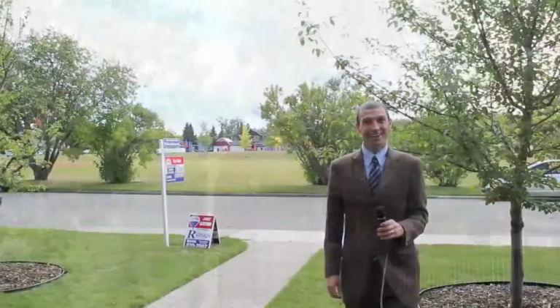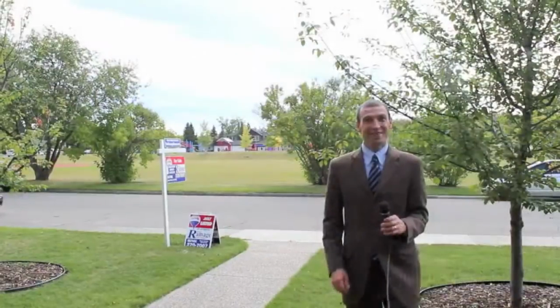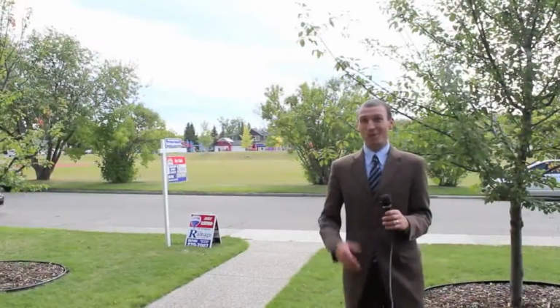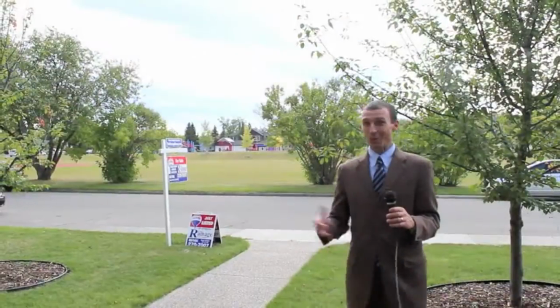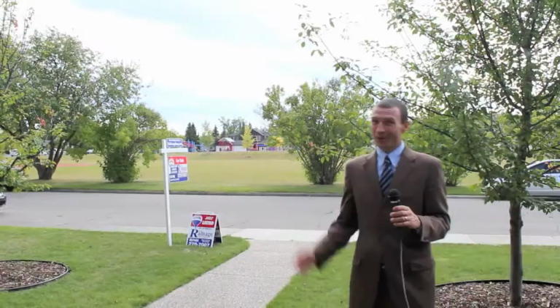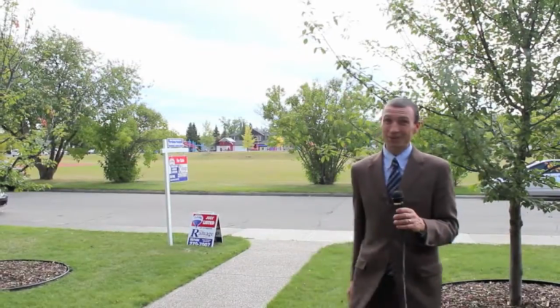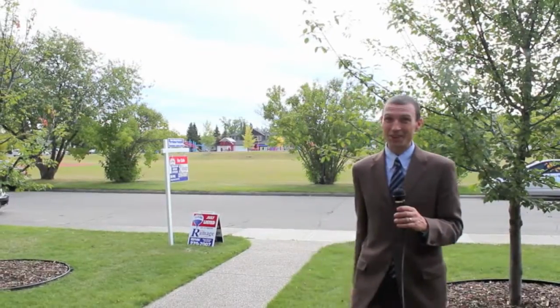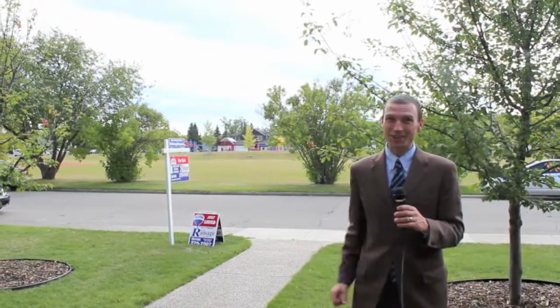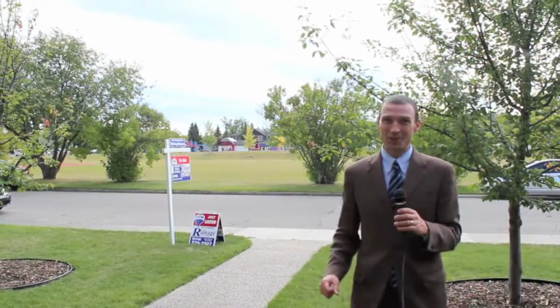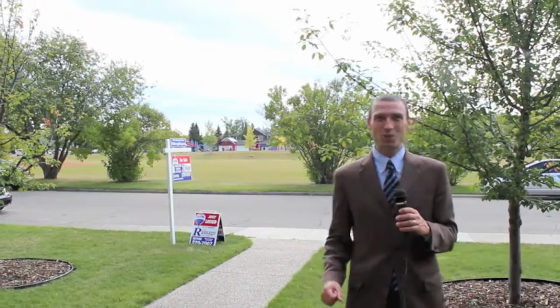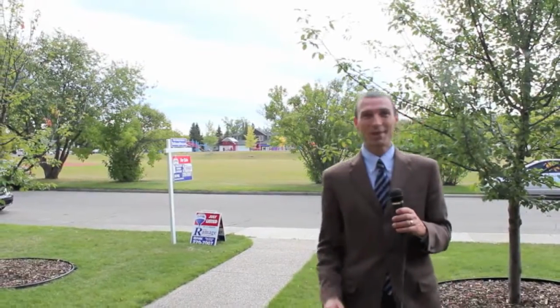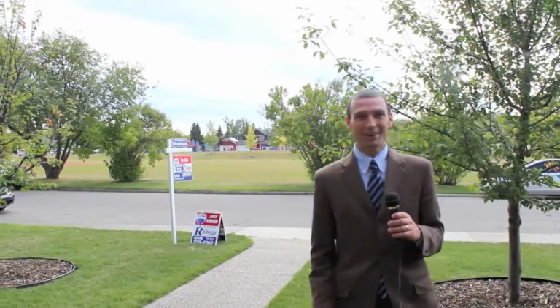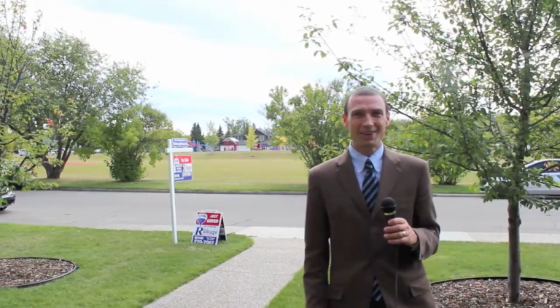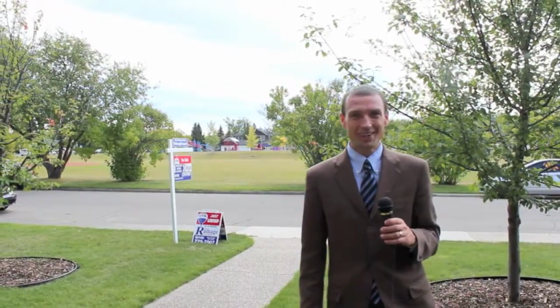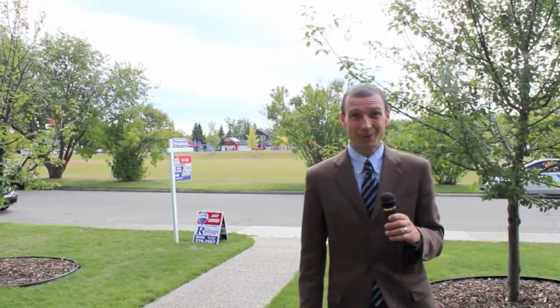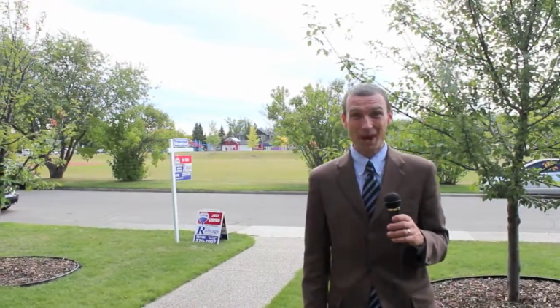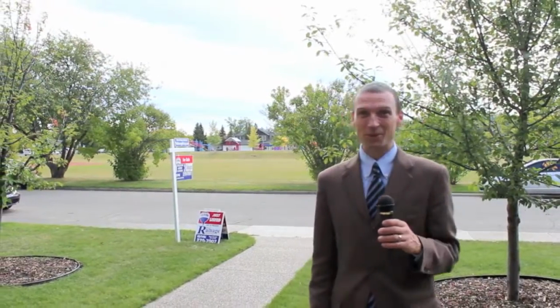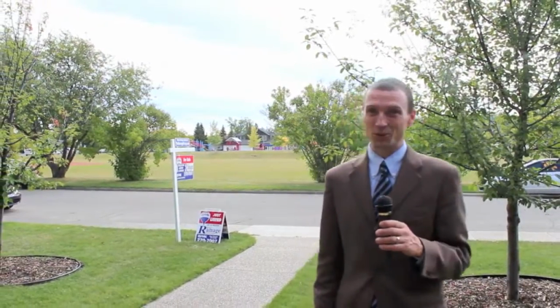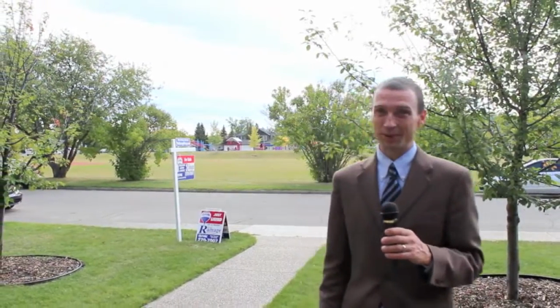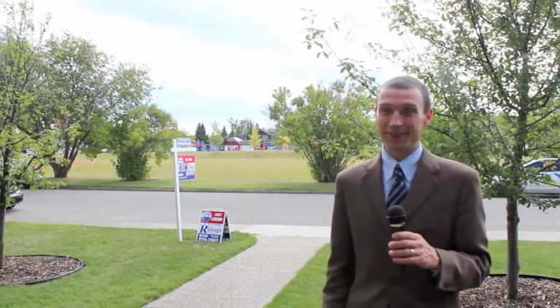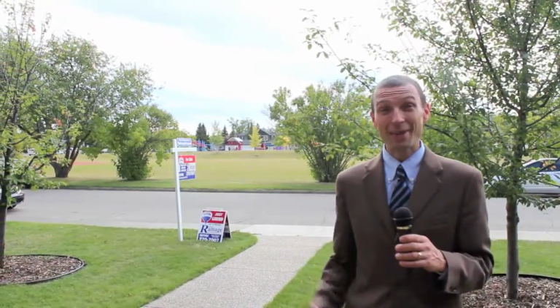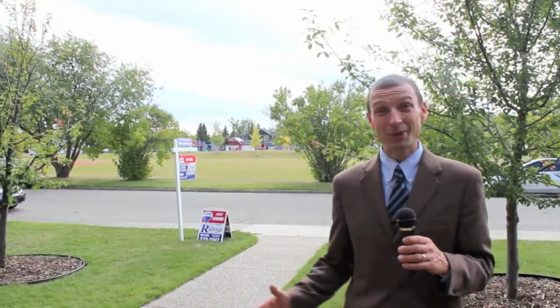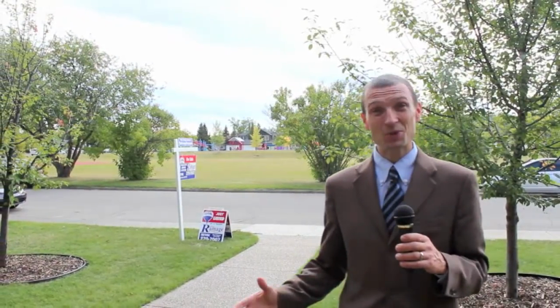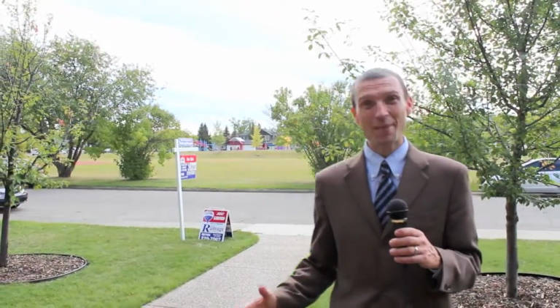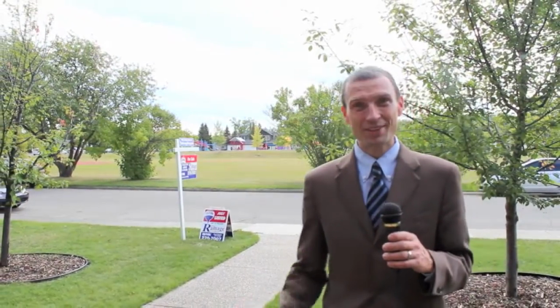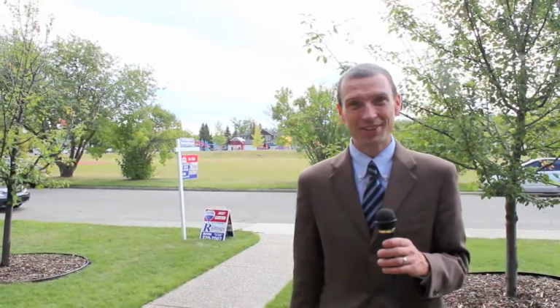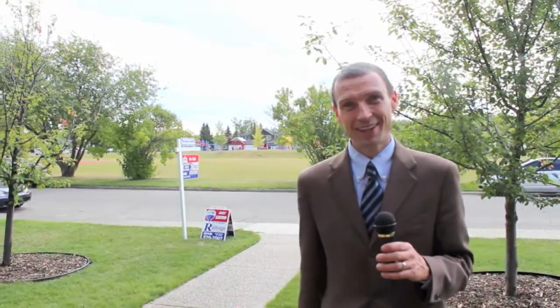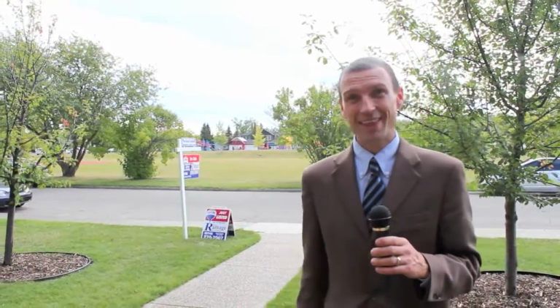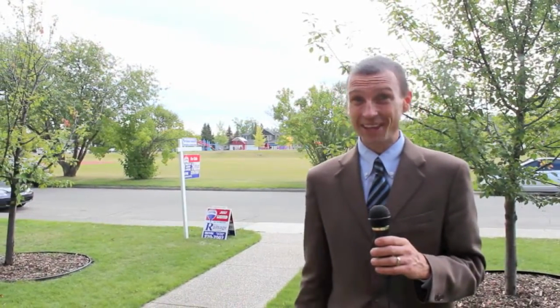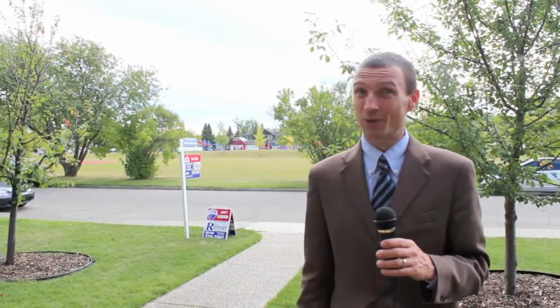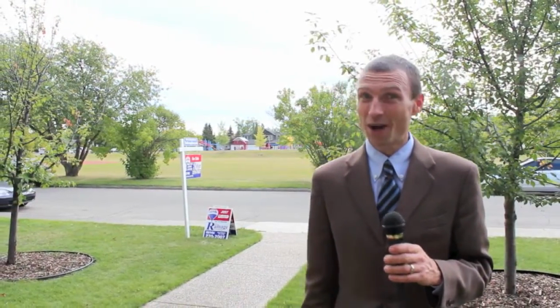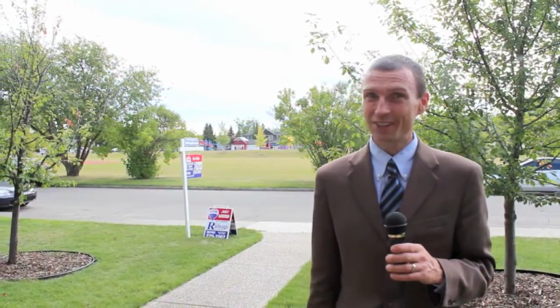For more information about this property, contact the Ramage Group. I'm Lucas Ramage. Thanks for watching.